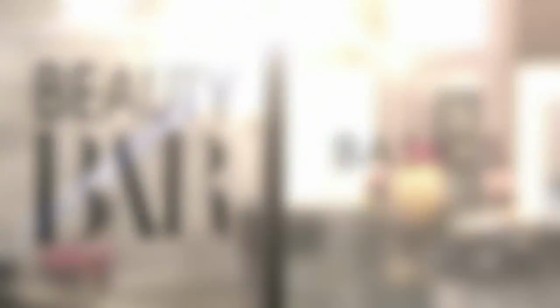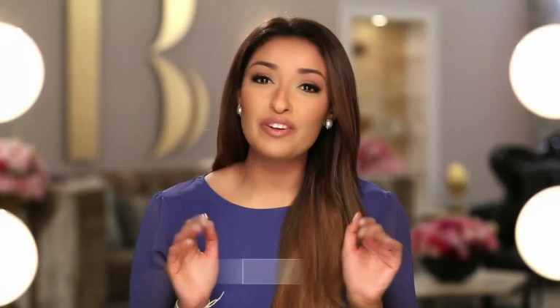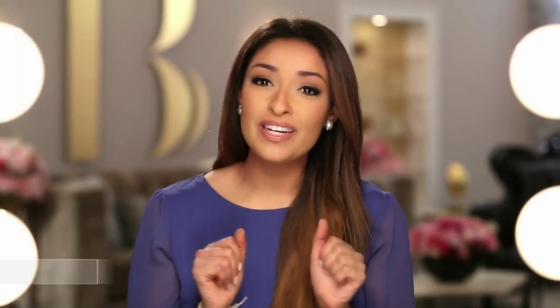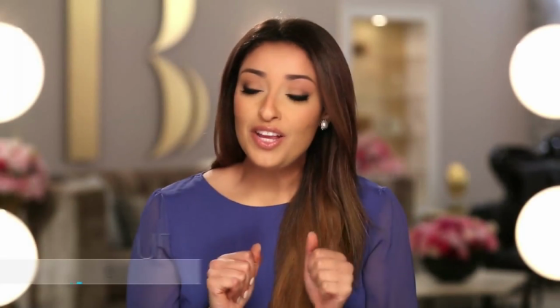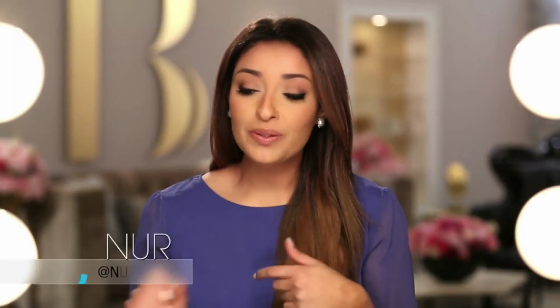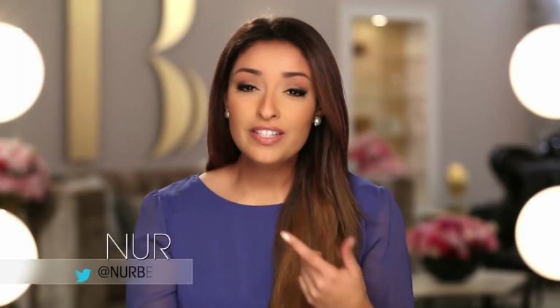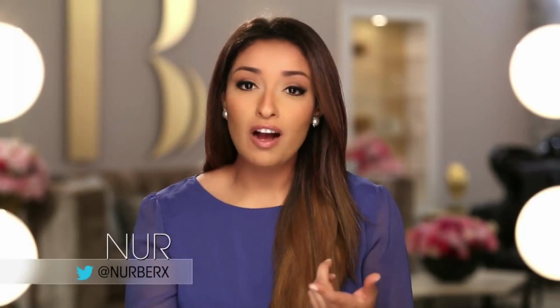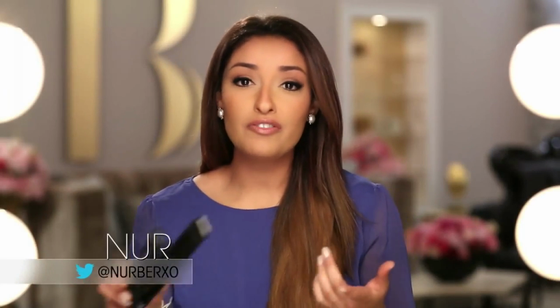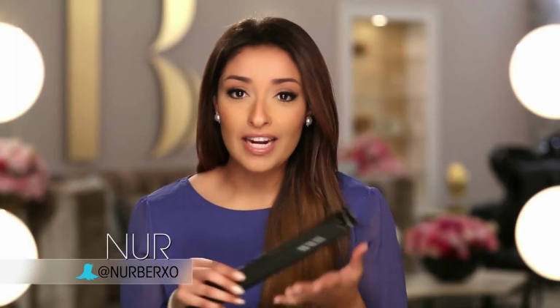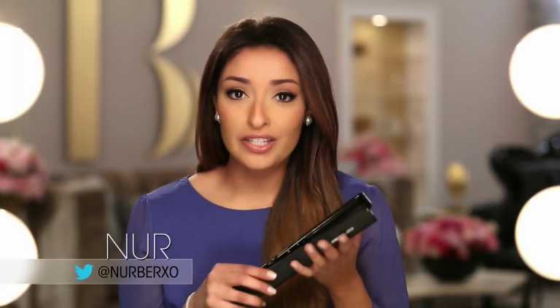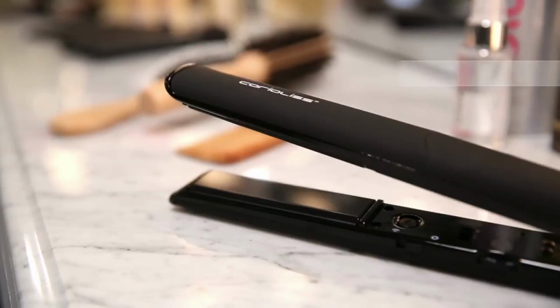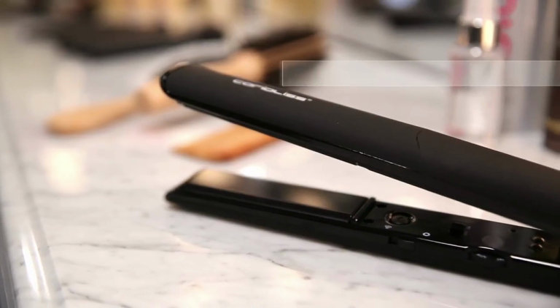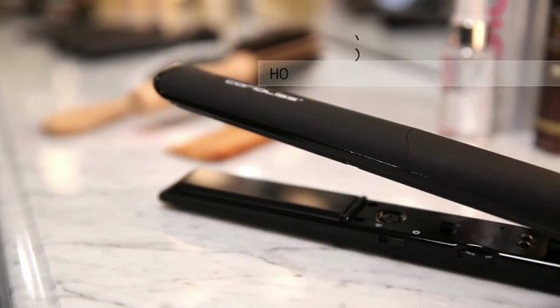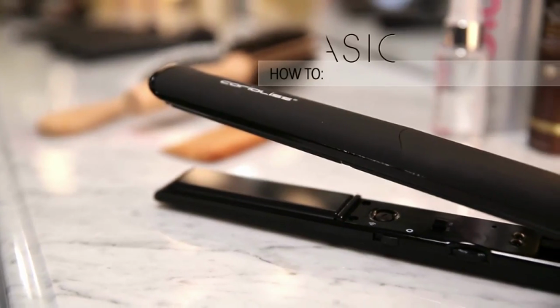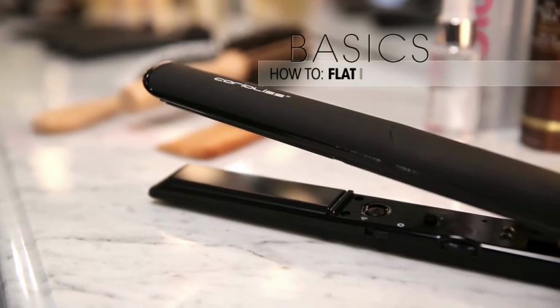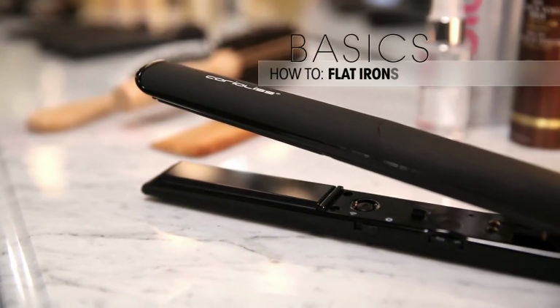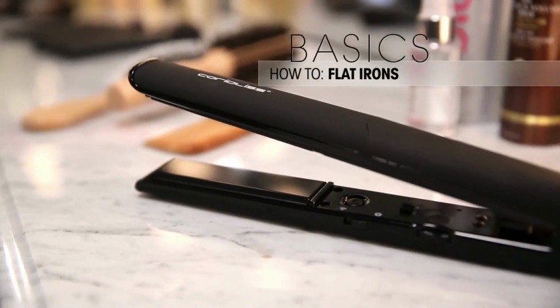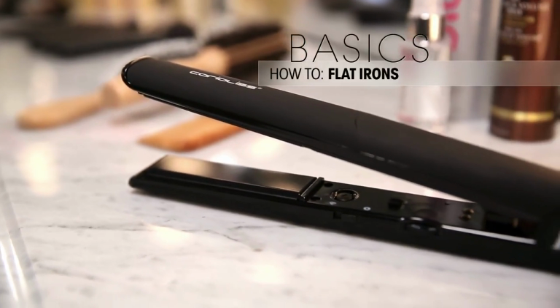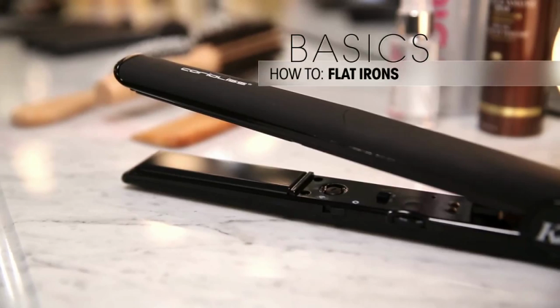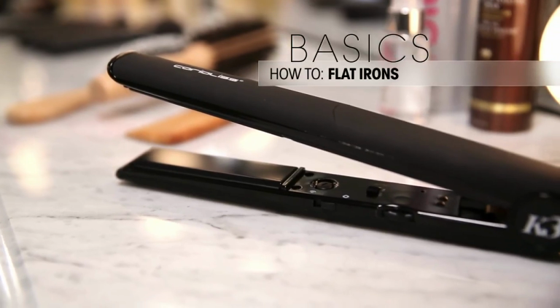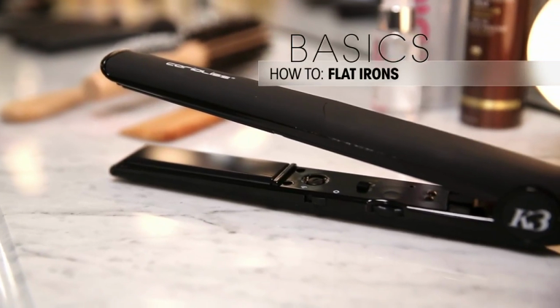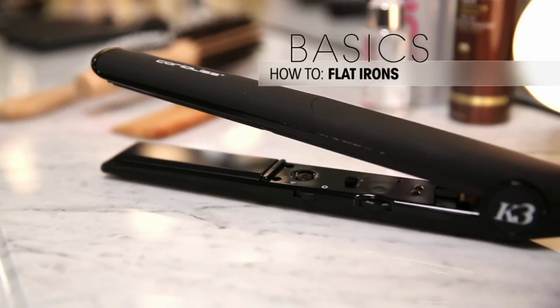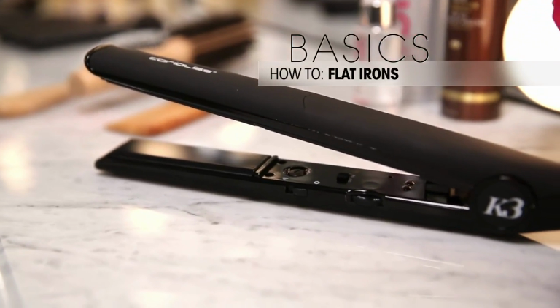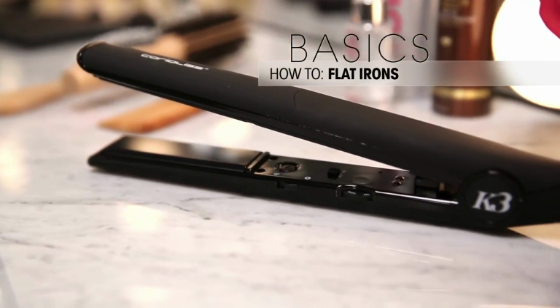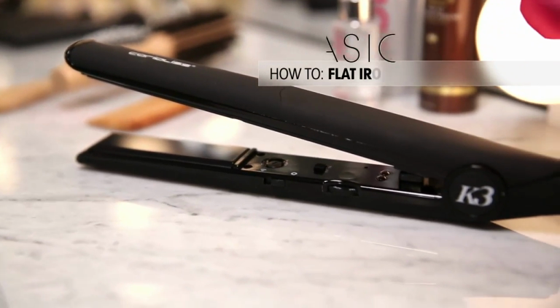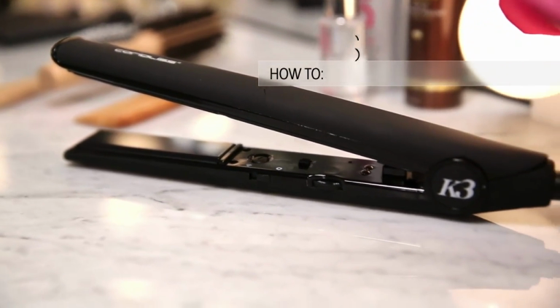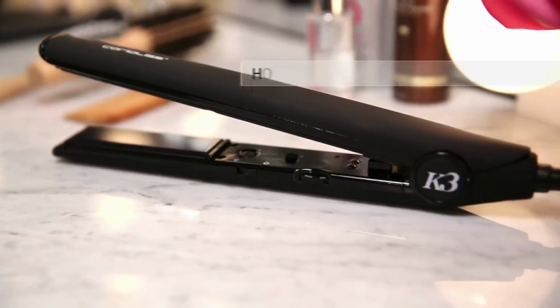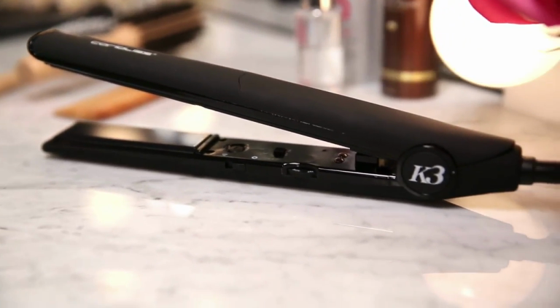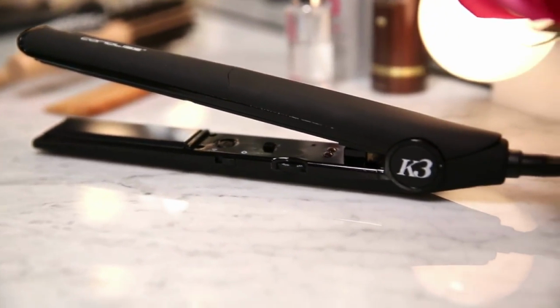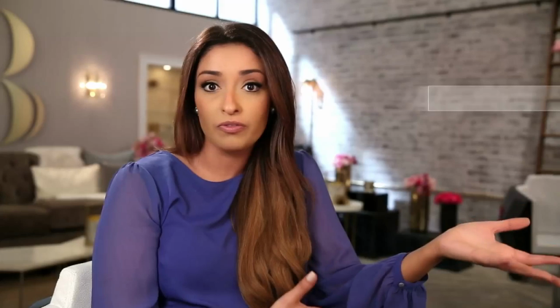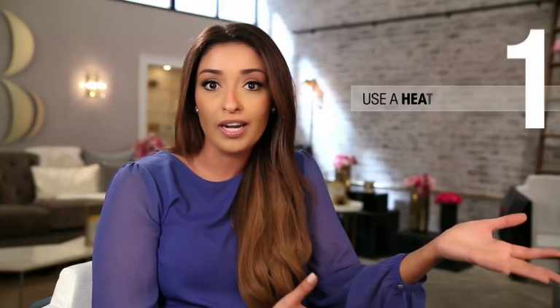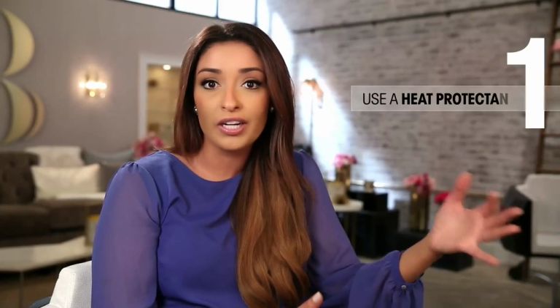Hey everyone, so let's talk flat irons. The first thing is you want to use a heat protectant to protect your hair from the heat you'll be using with a flat iron.